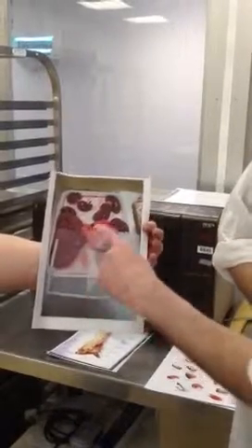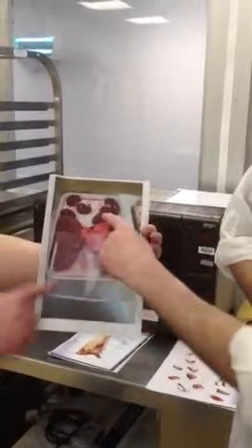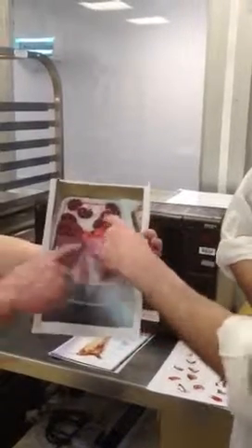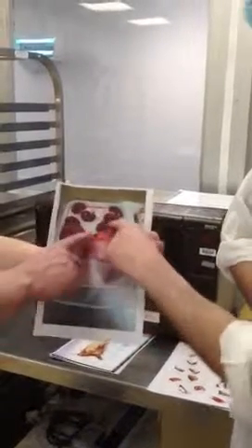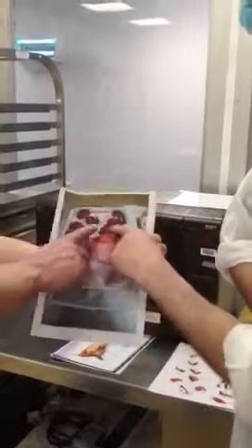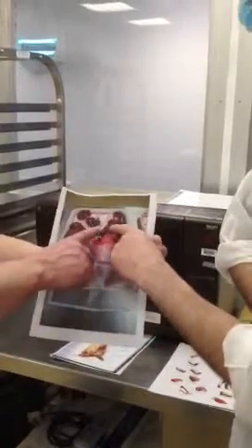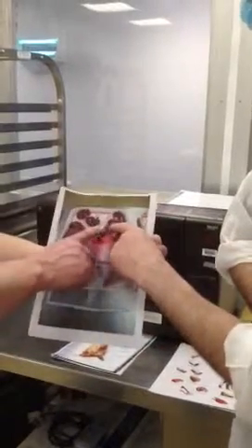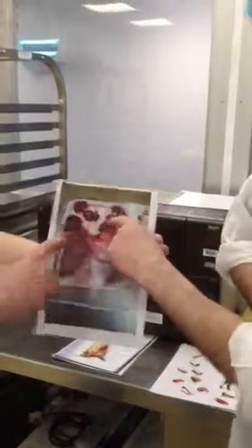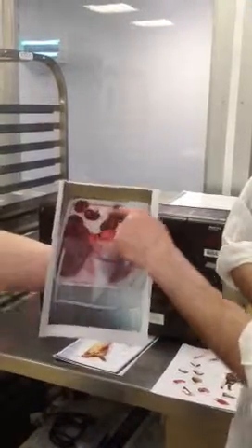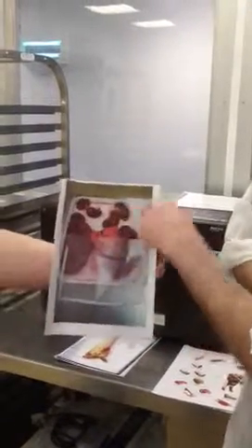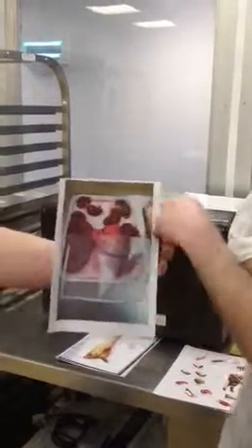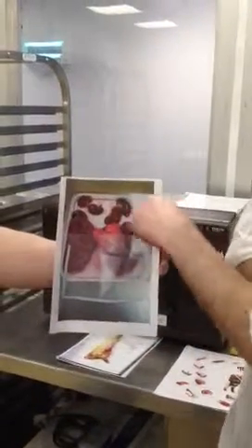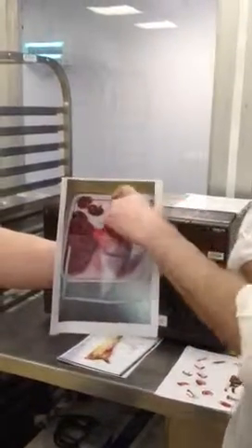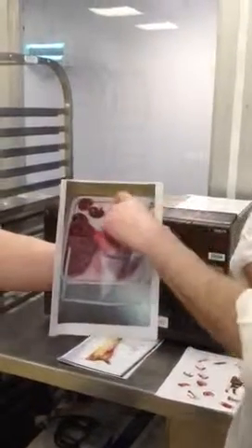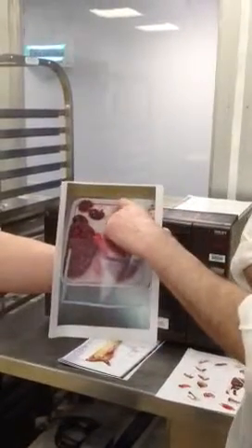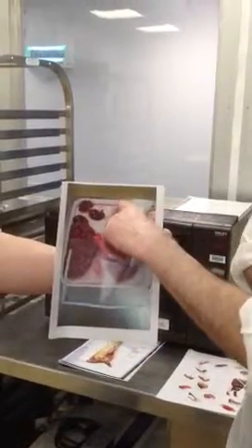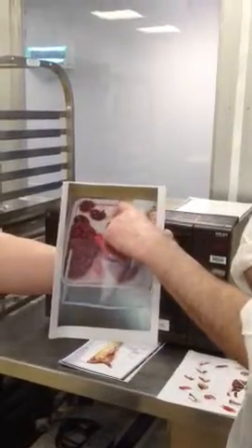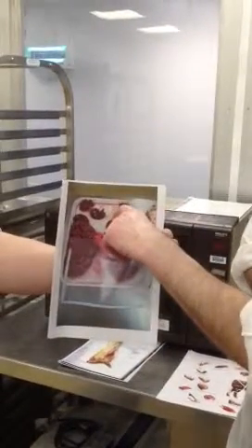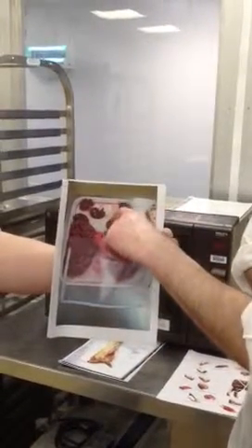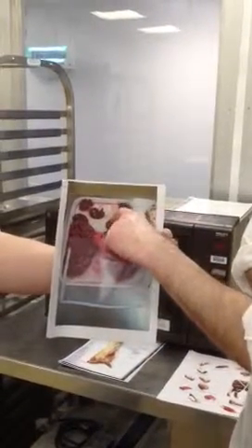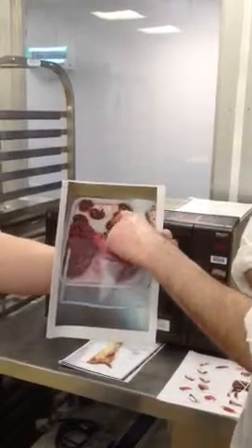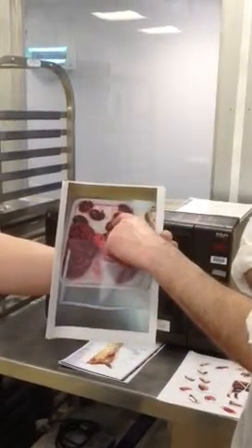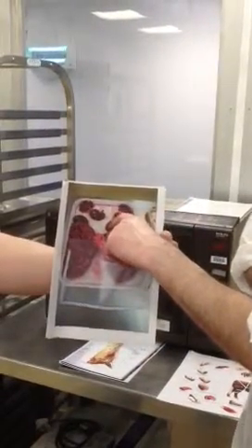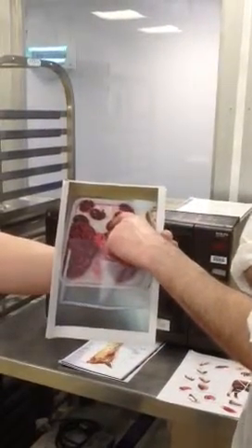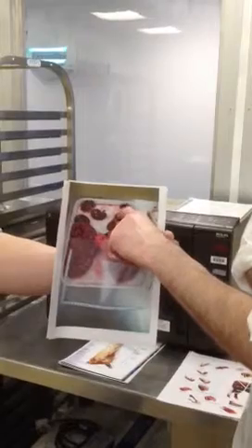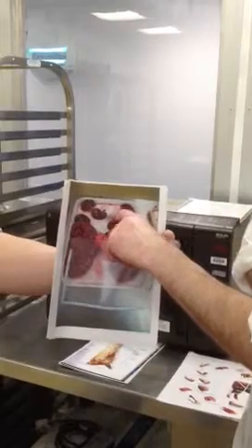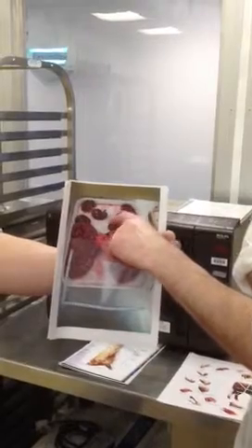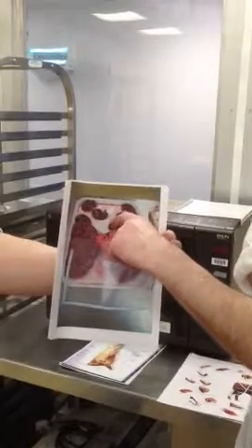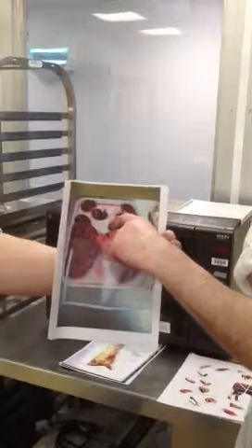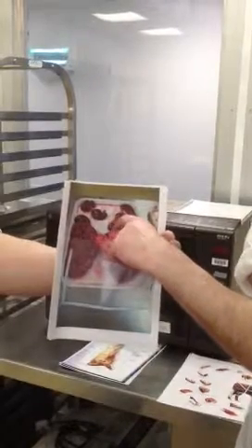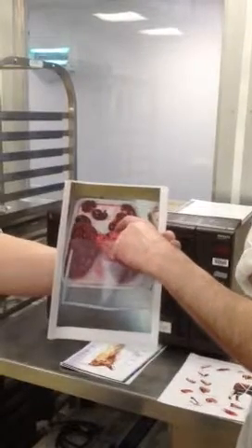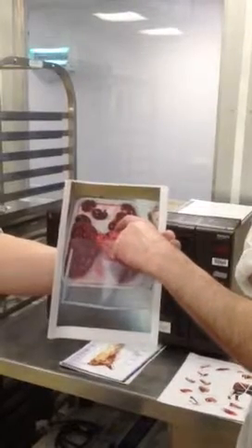This is a pork kidney, it's an elongated bean shape, again visual inspection only.